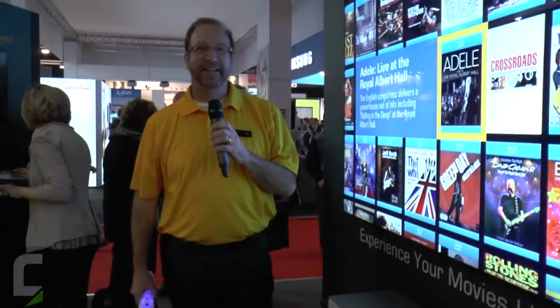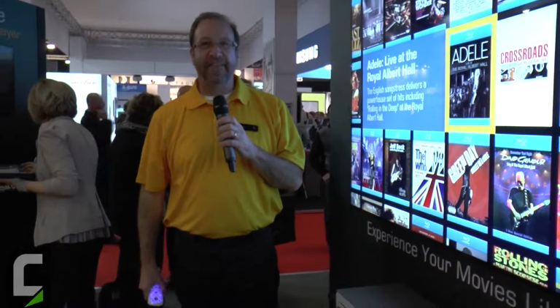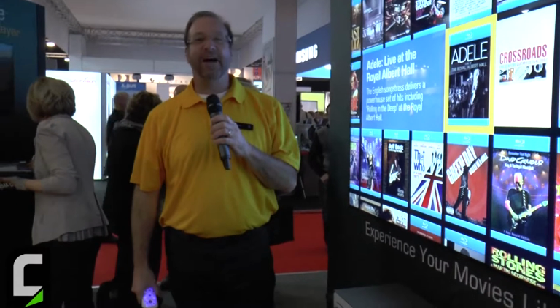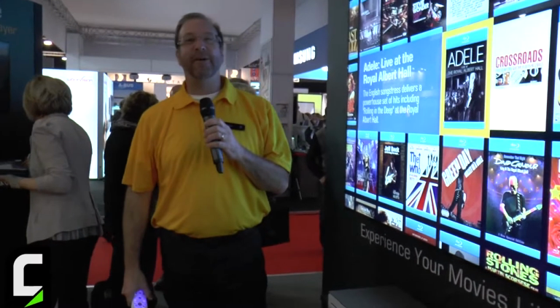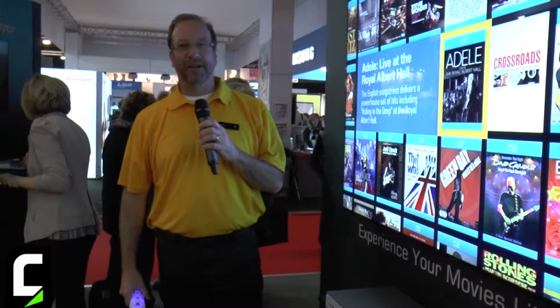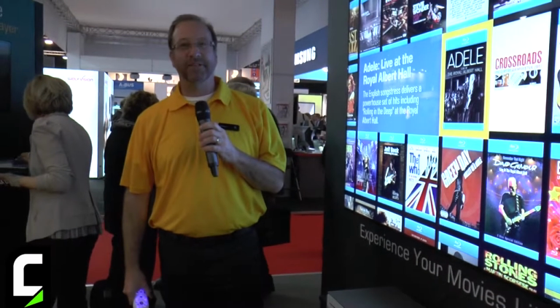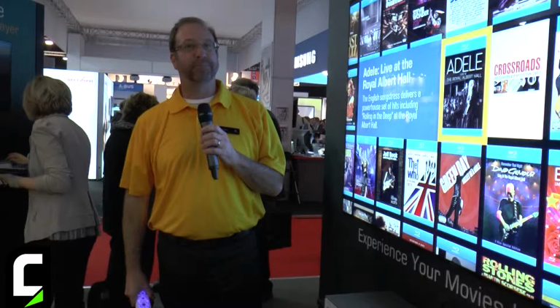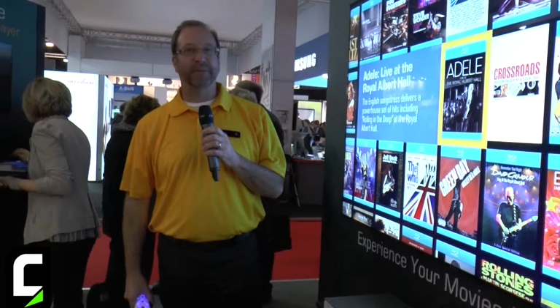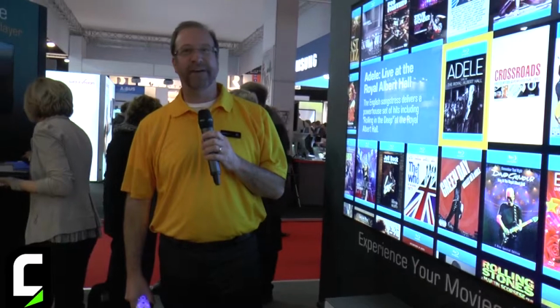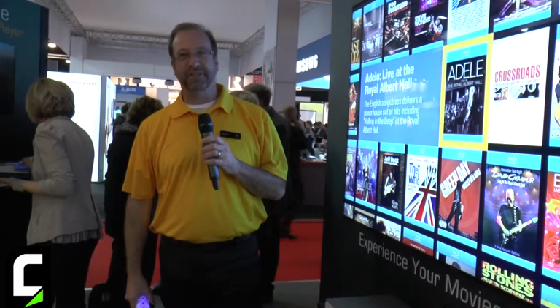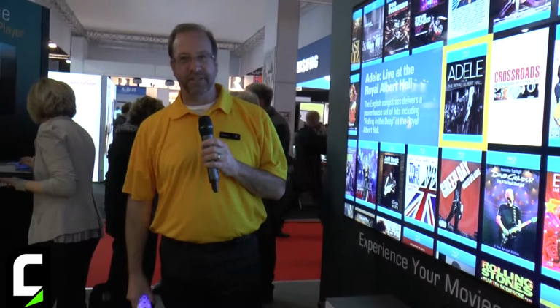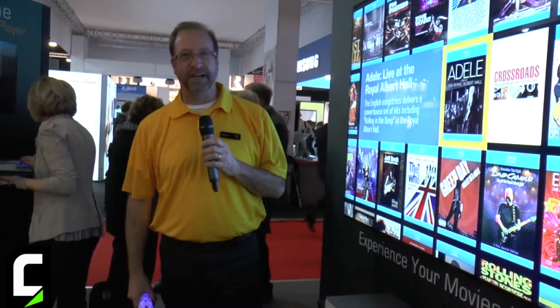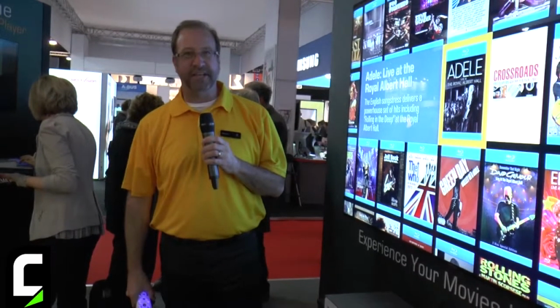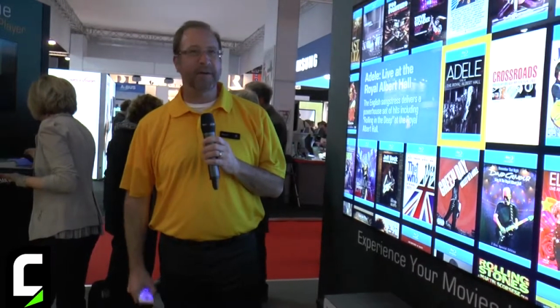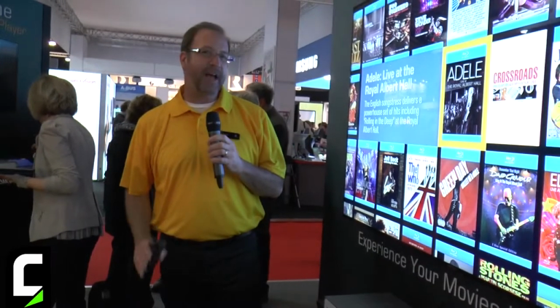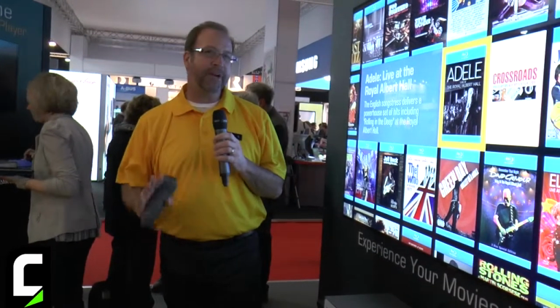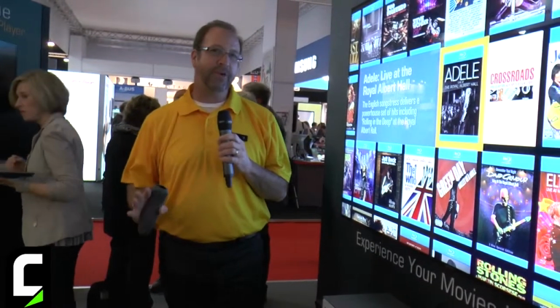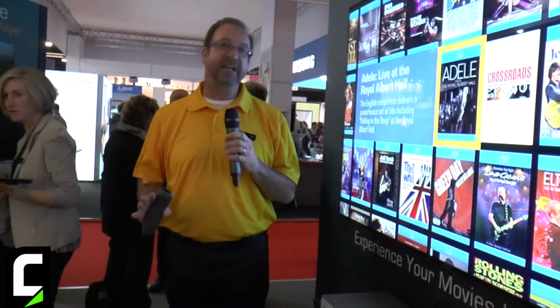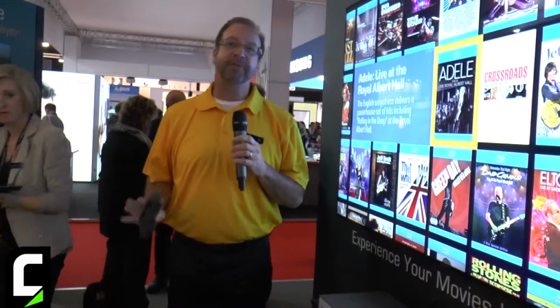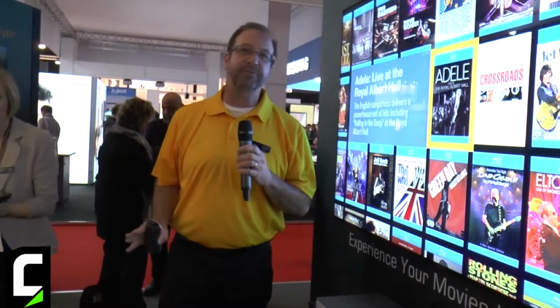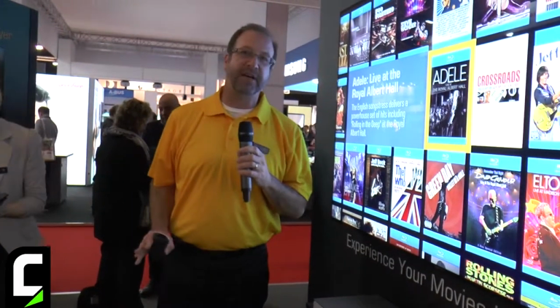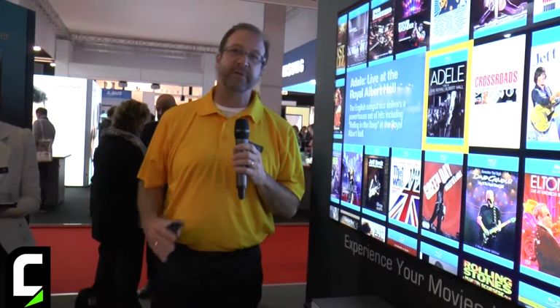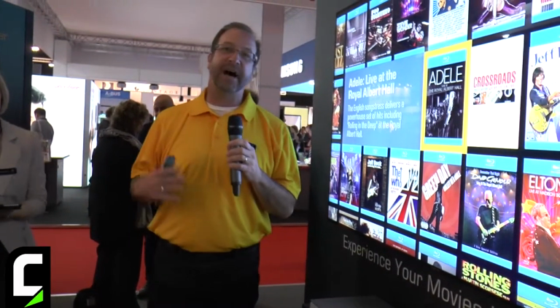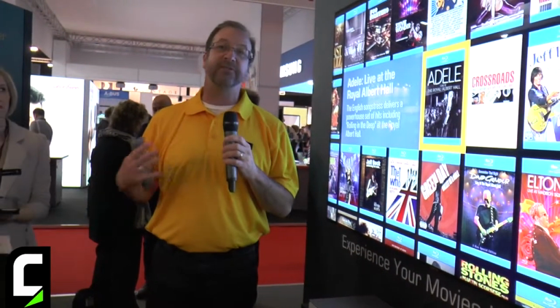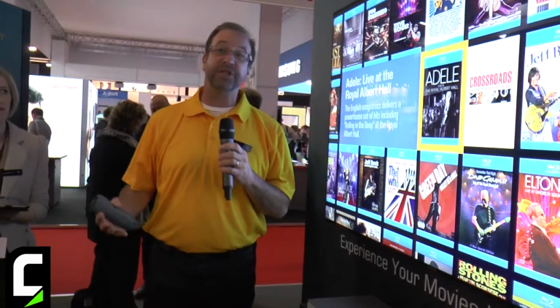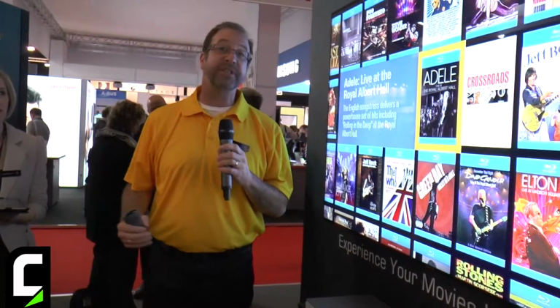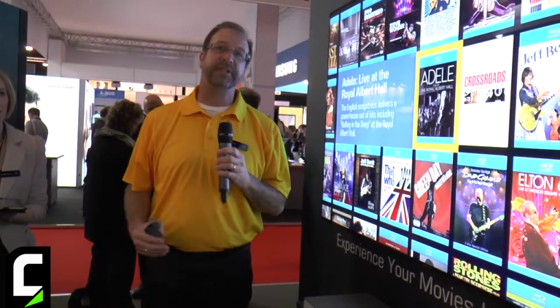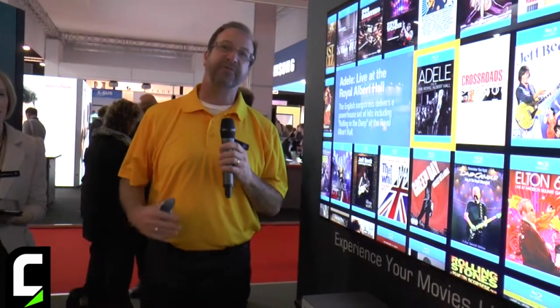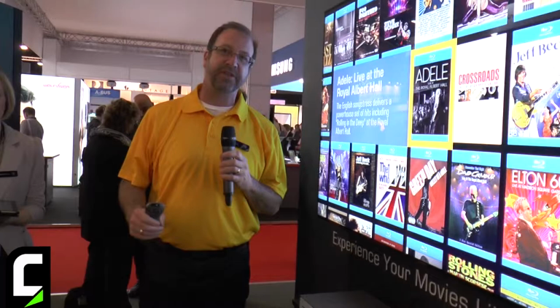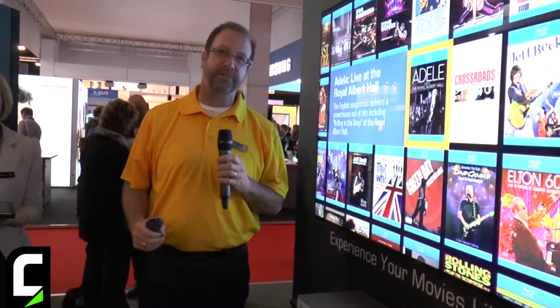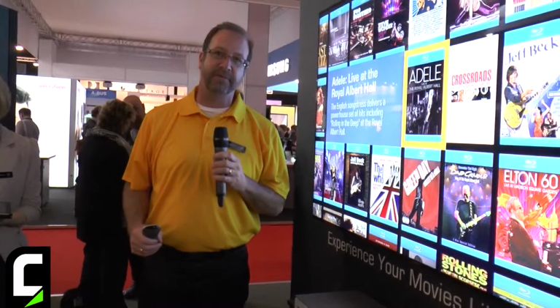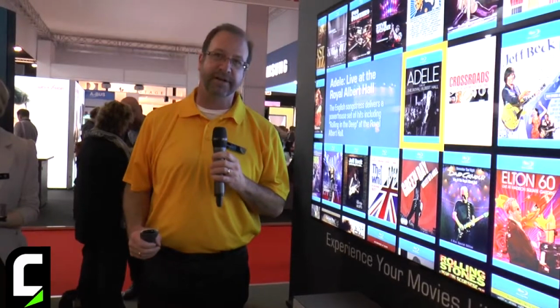Hi there, I'm Eric Larson, Principal Evangelist with Kaleidoscape, and we're here showing a couple of new products that we've got just recently for the European market.